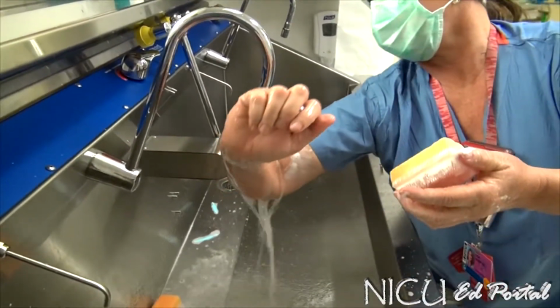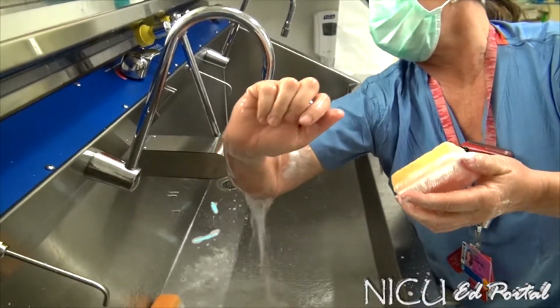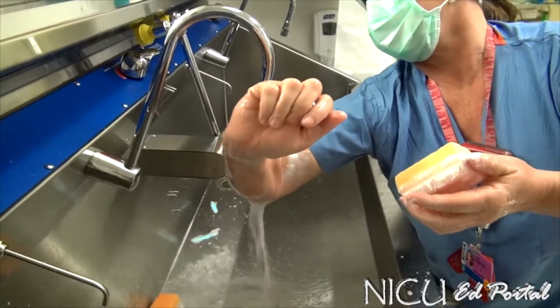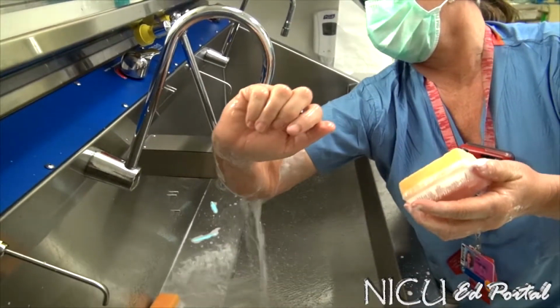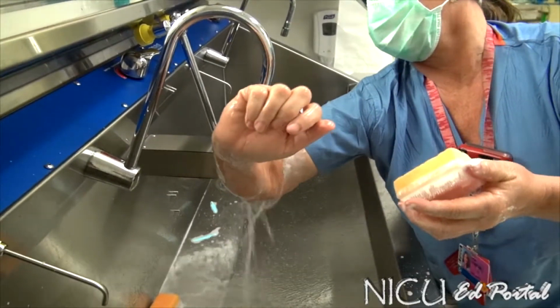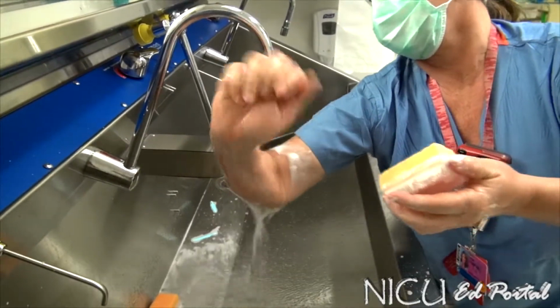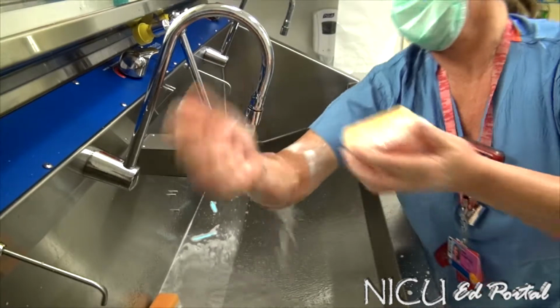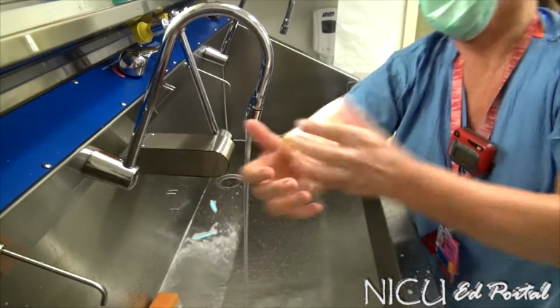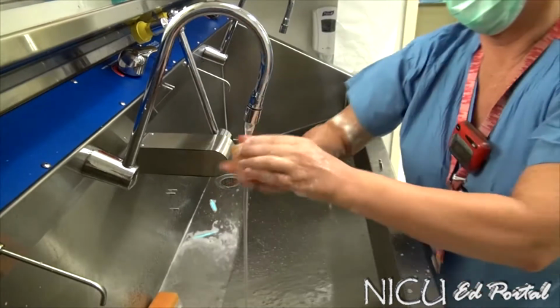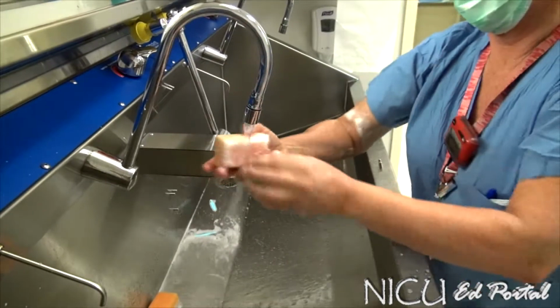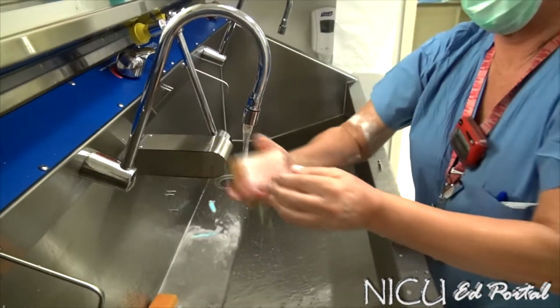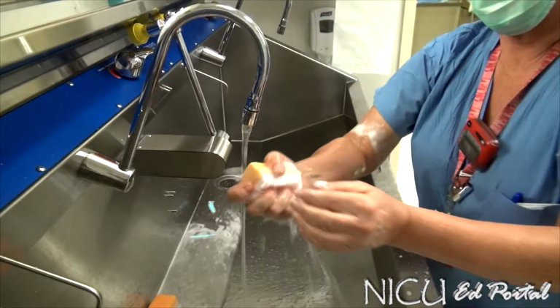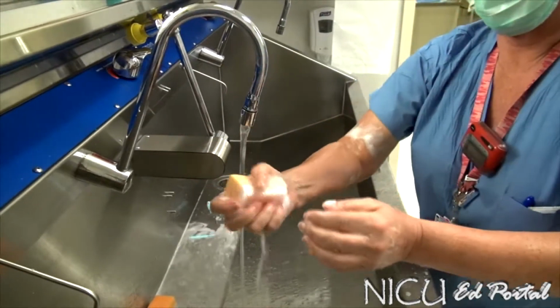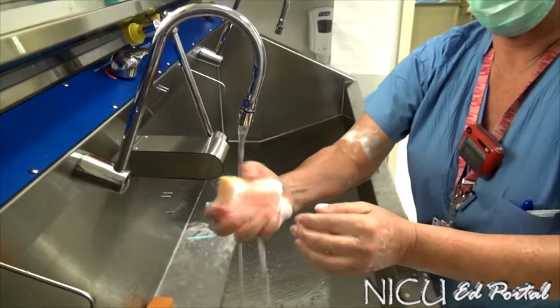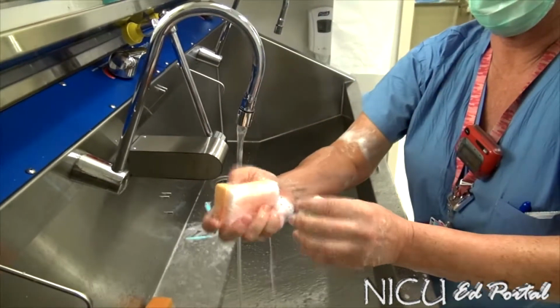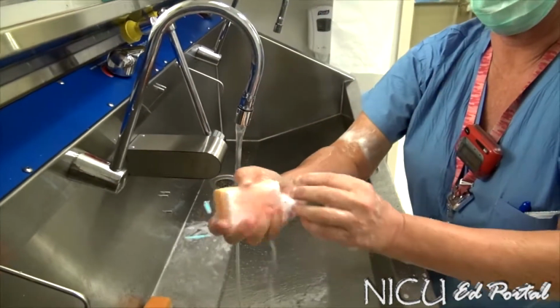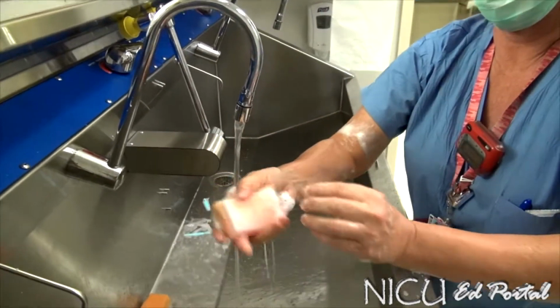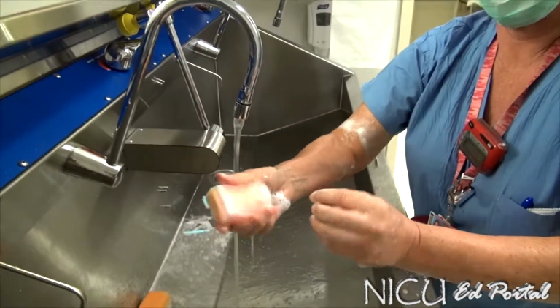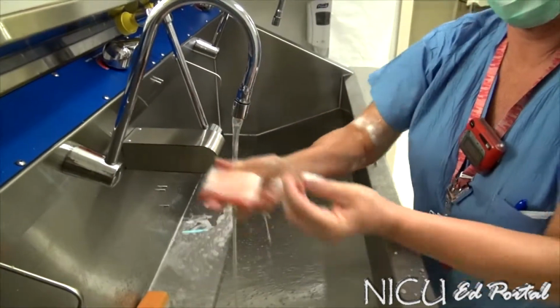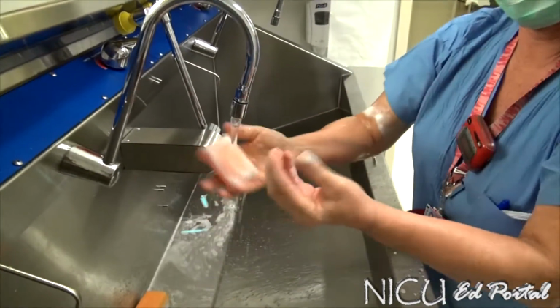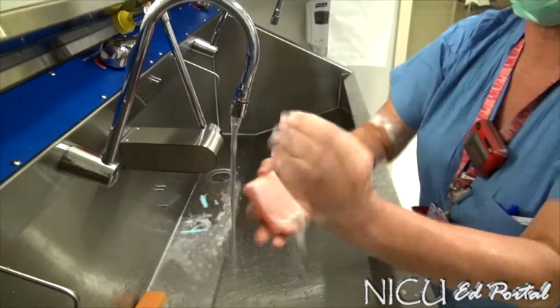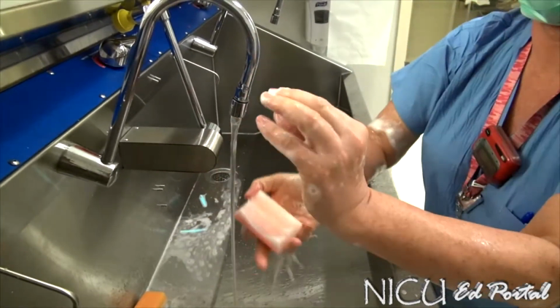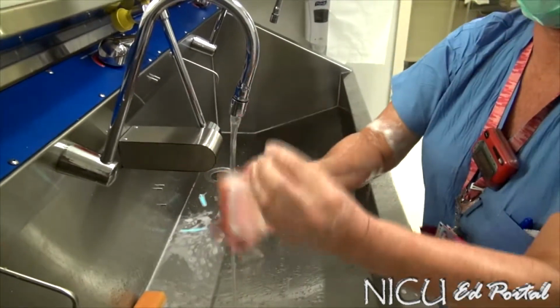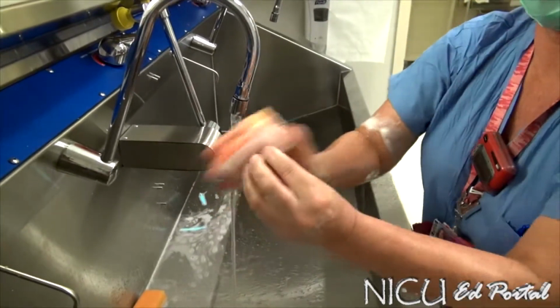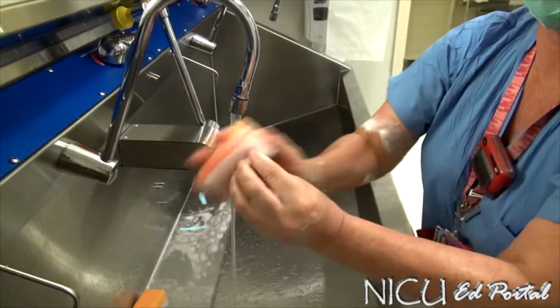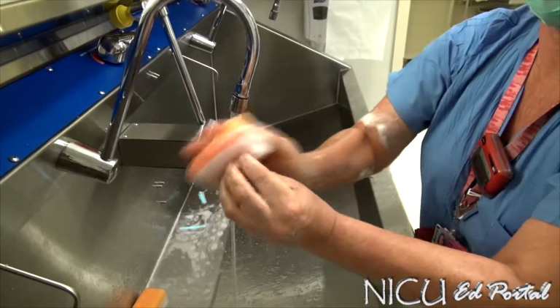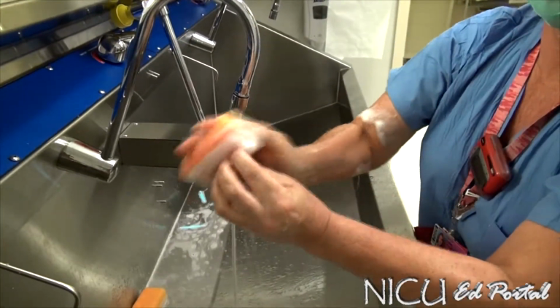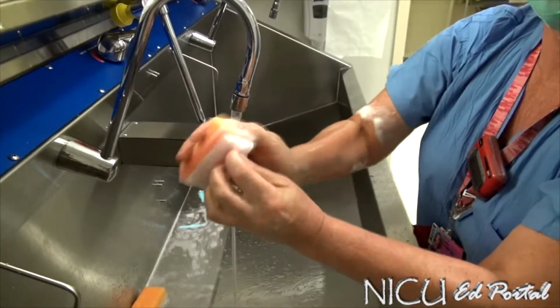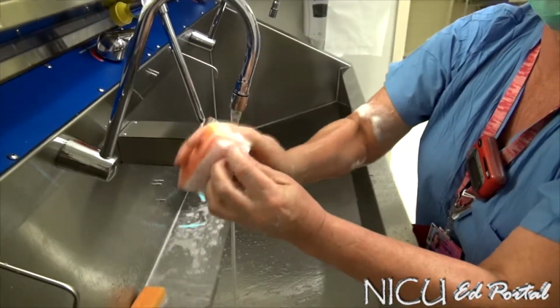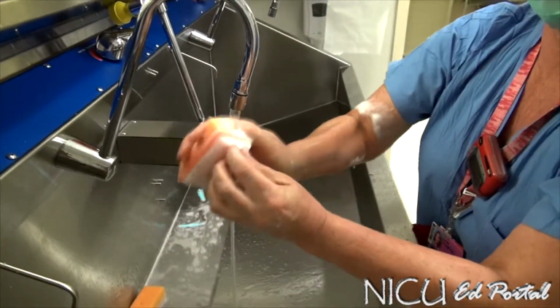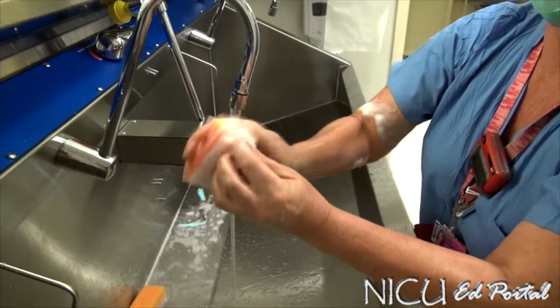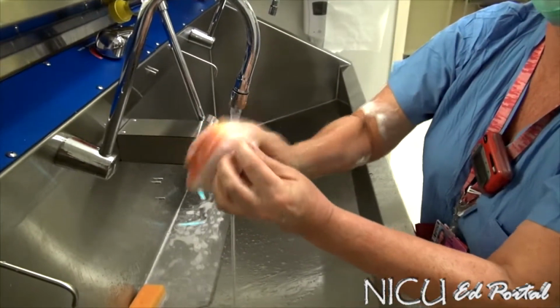Then you rinse again where everything flows down. Switch hands — I always soak up again — same thing again, 30 seconds on the fingernail.